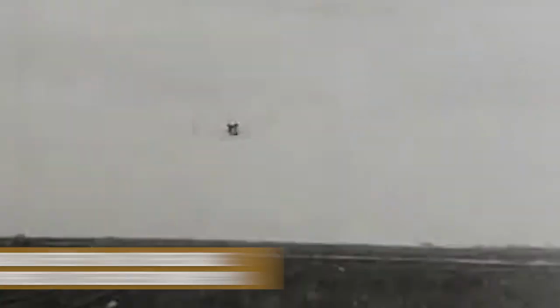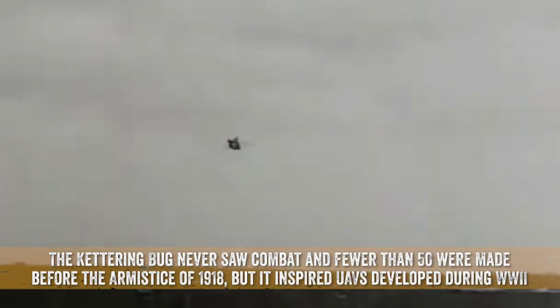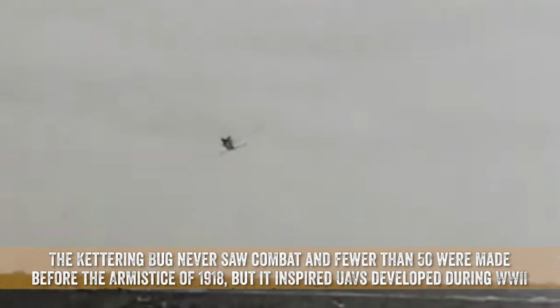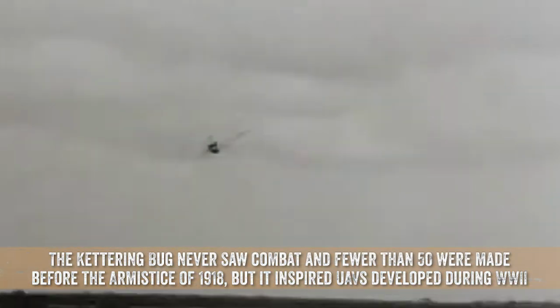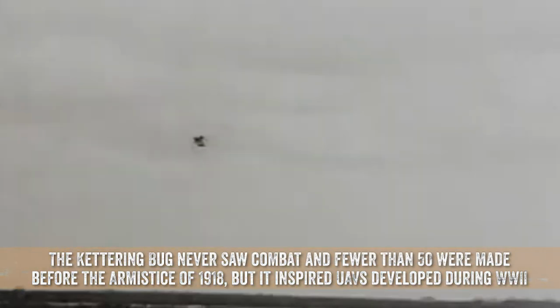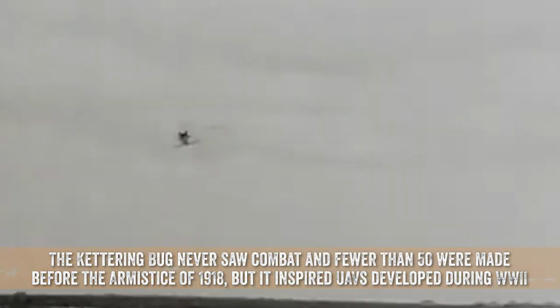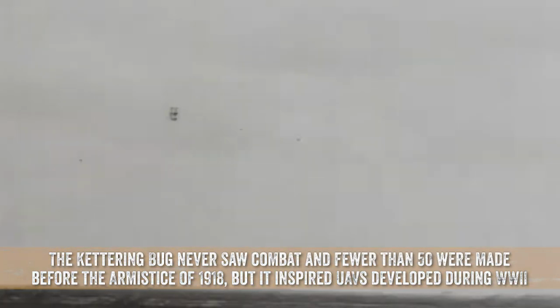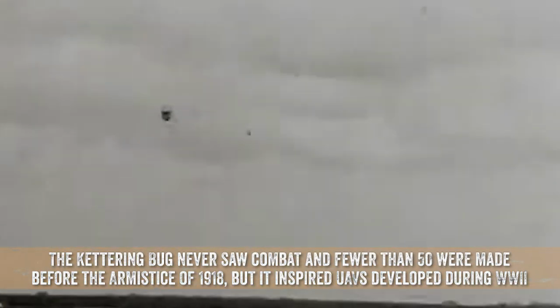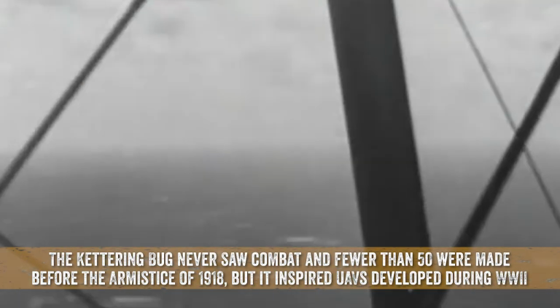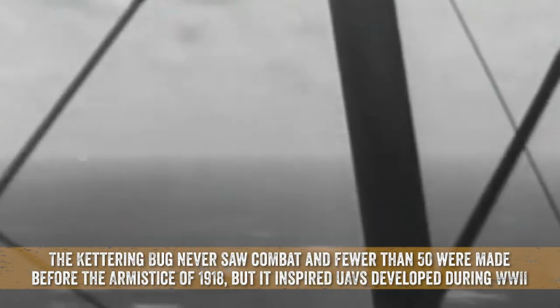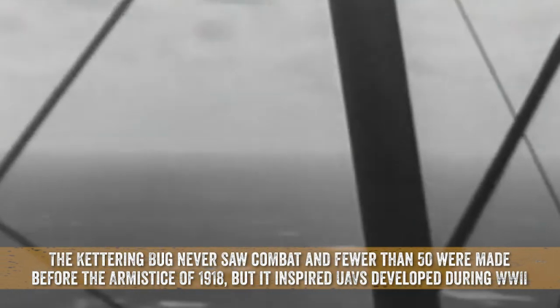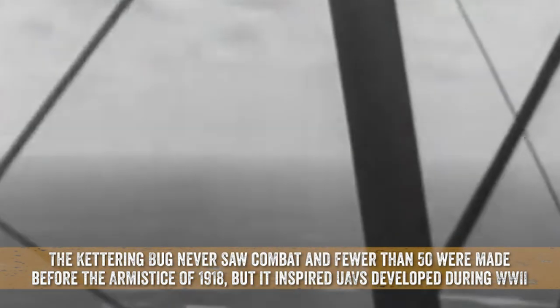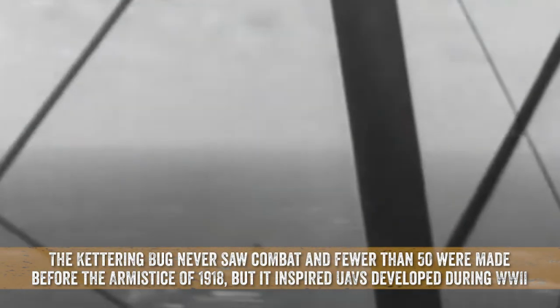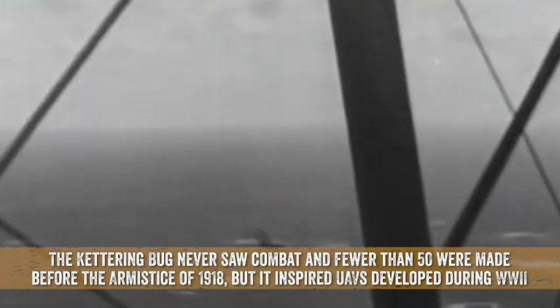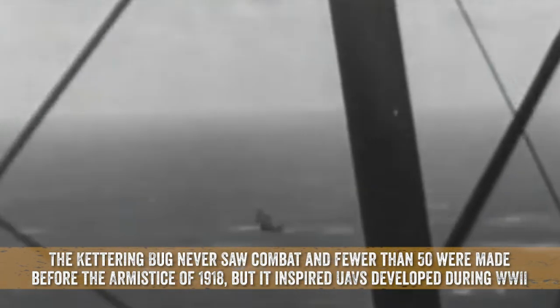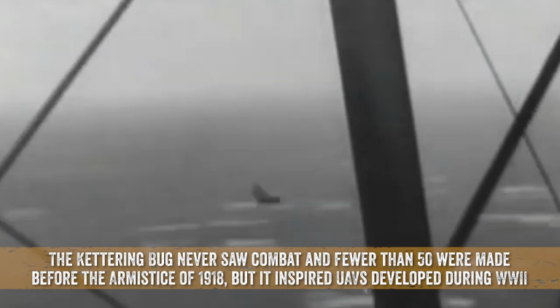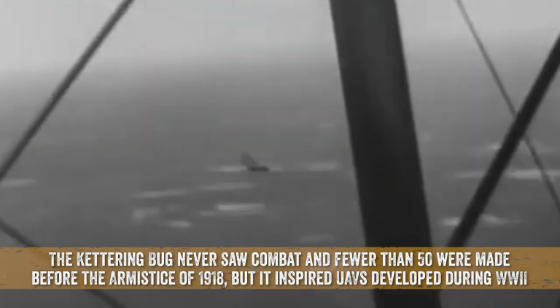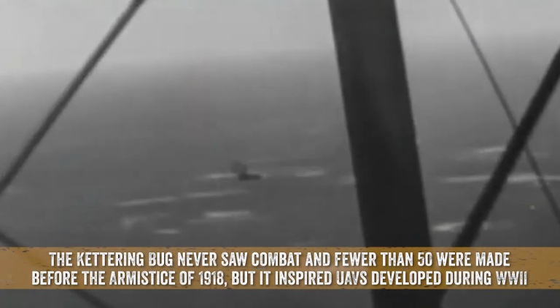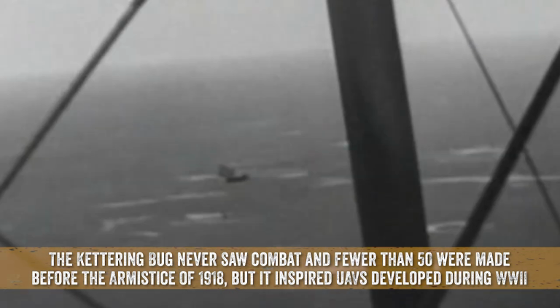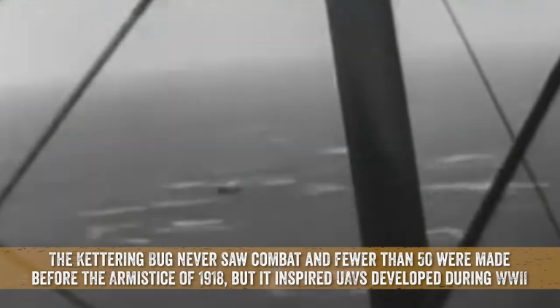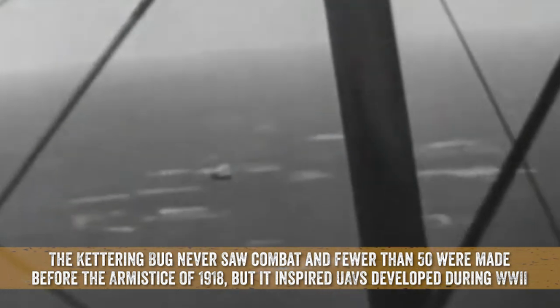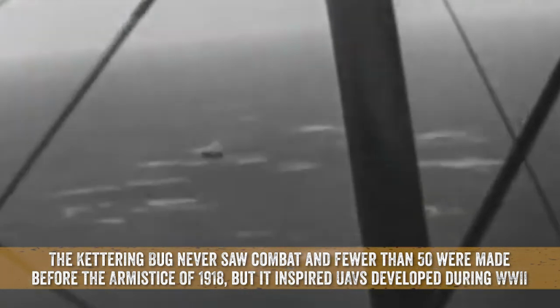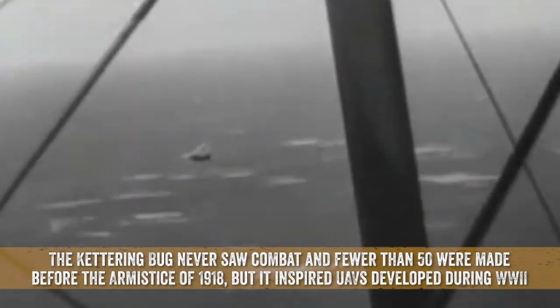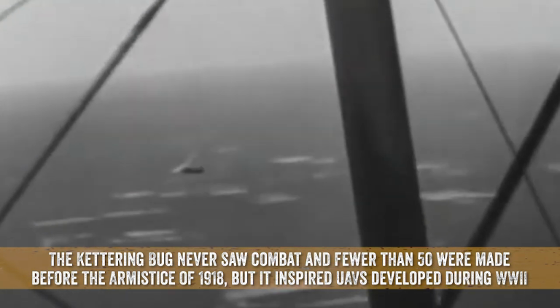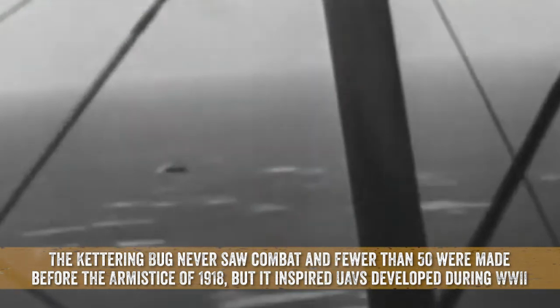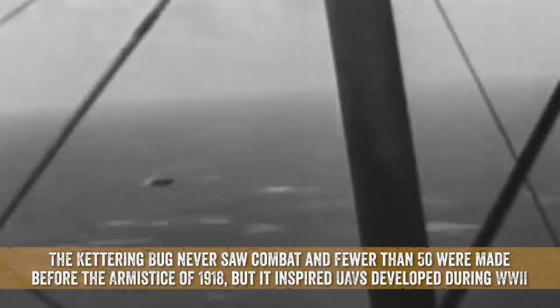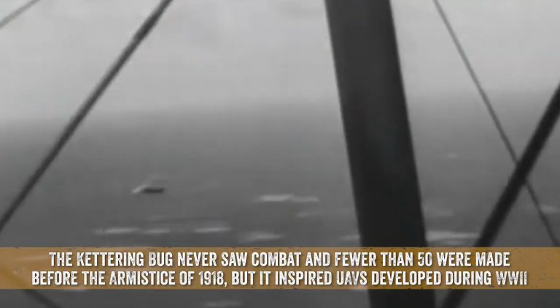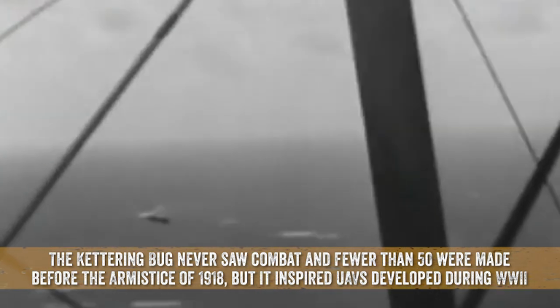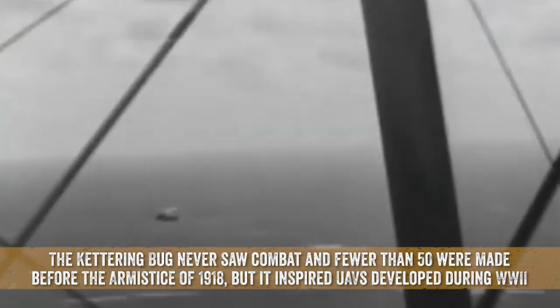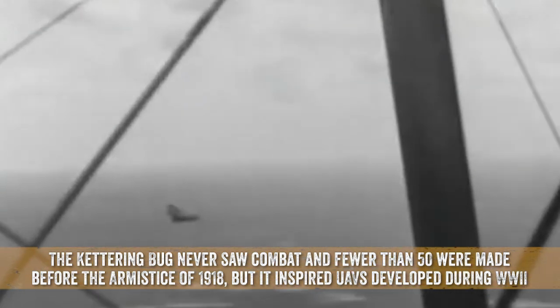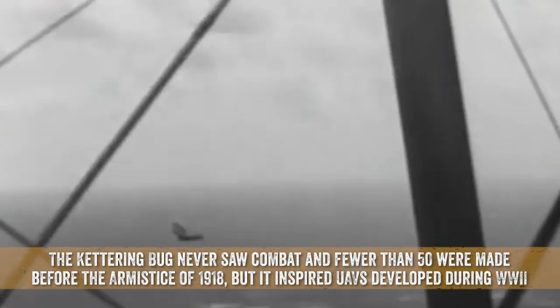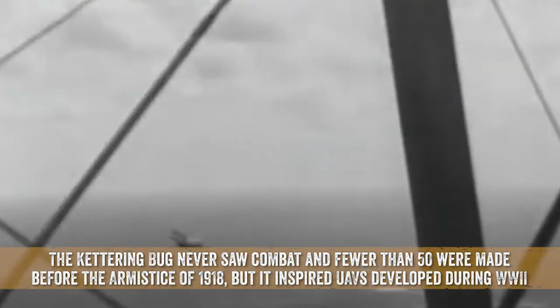The Kettering Bug never saw combat, and fewer than 50 were made before the armistice of 1918, but it inspired UAVs developed during World War II.